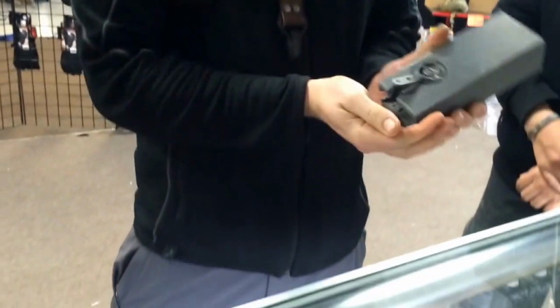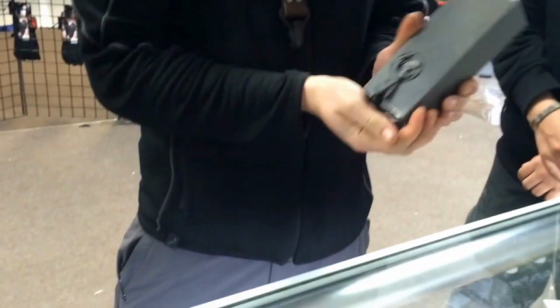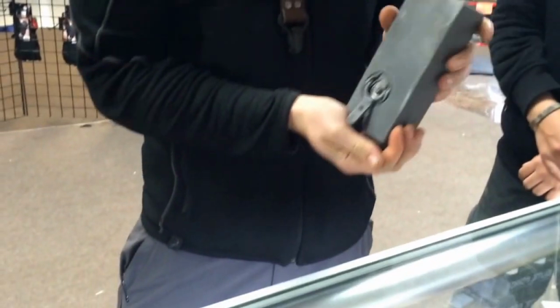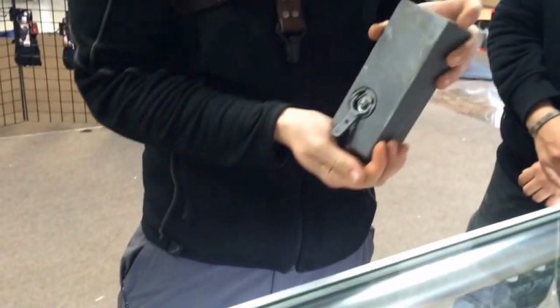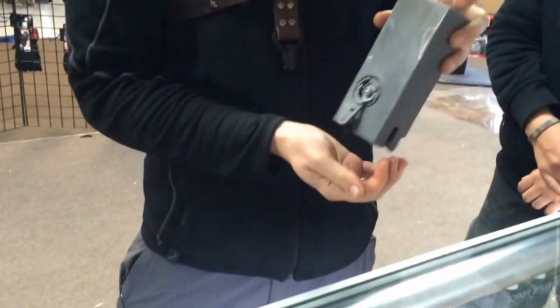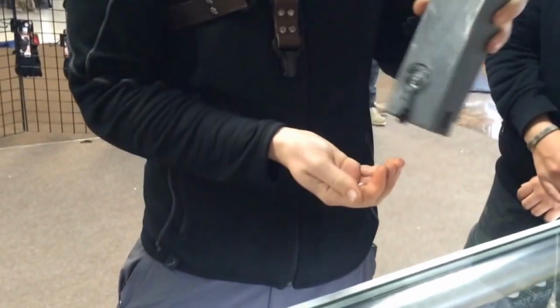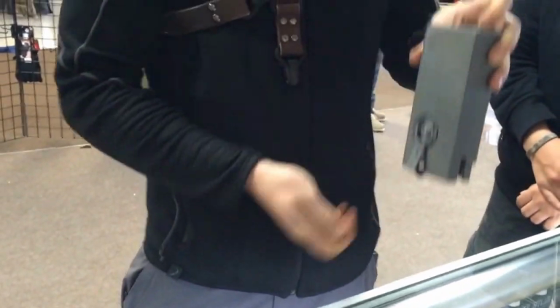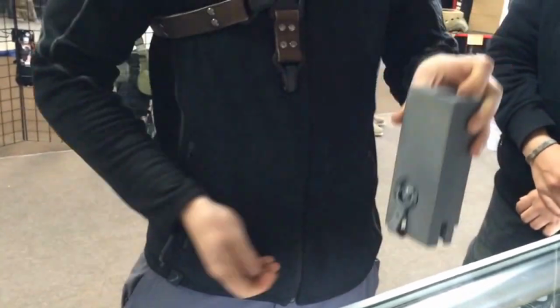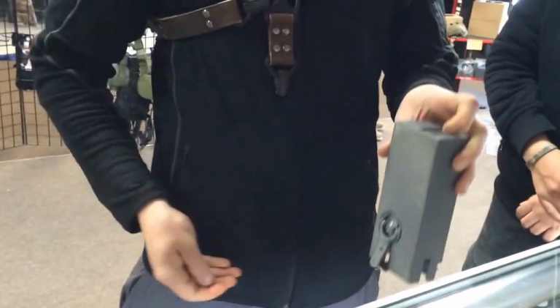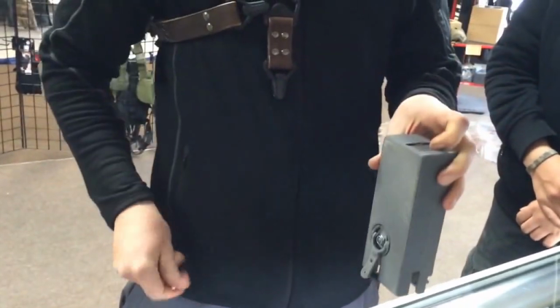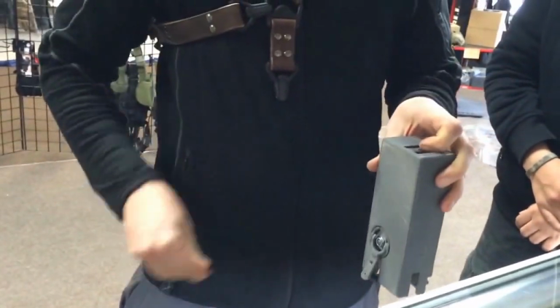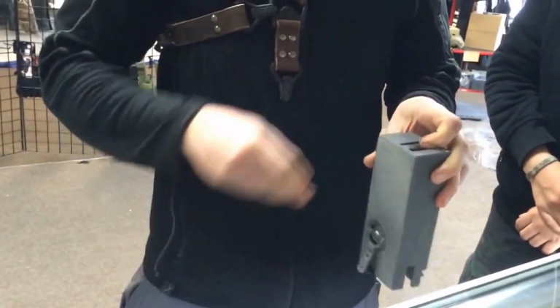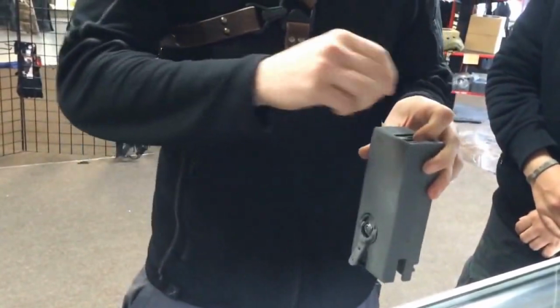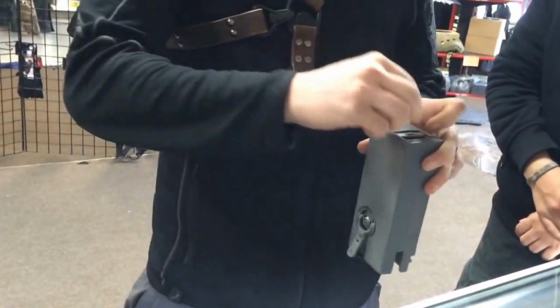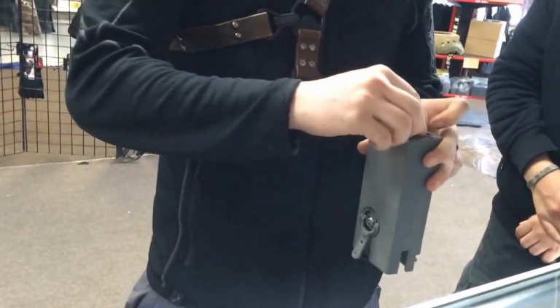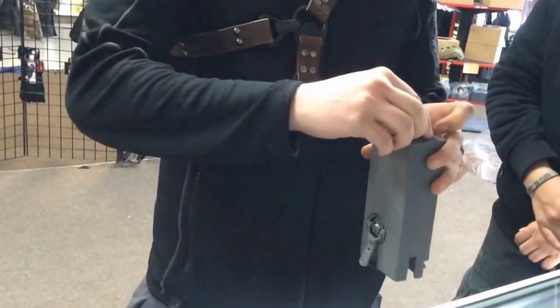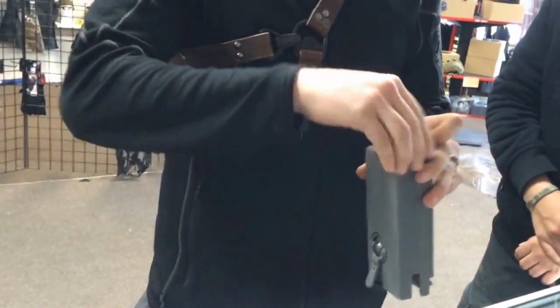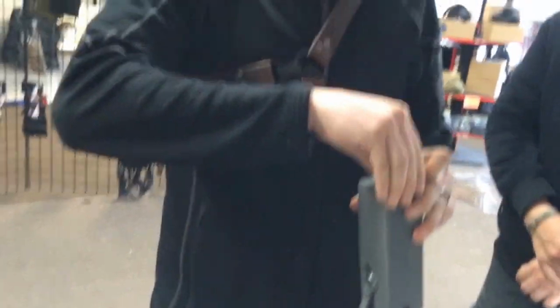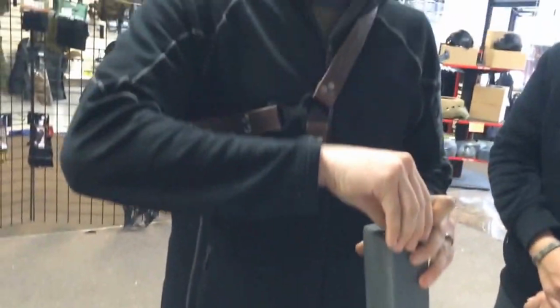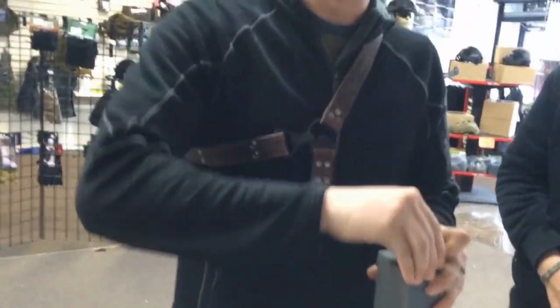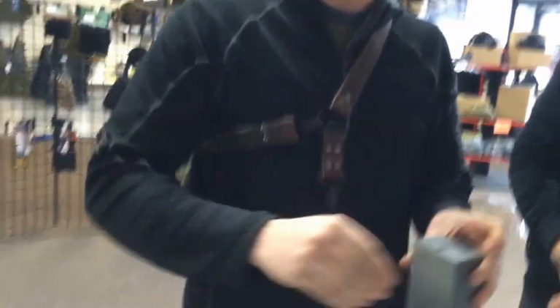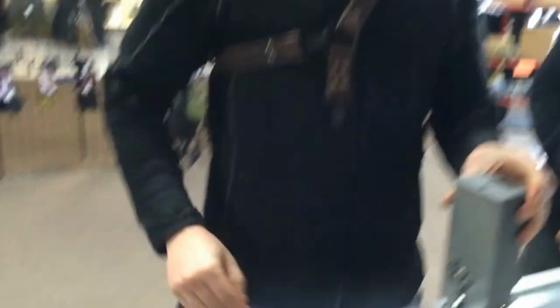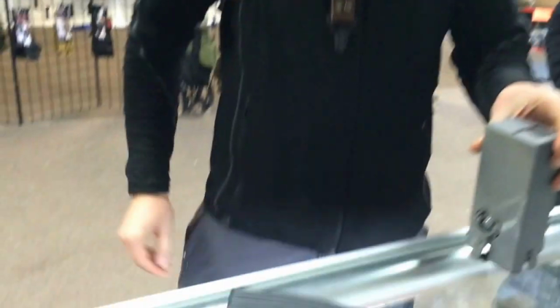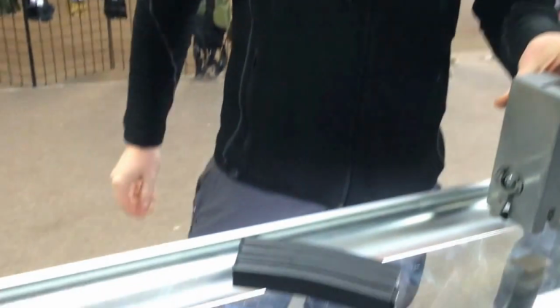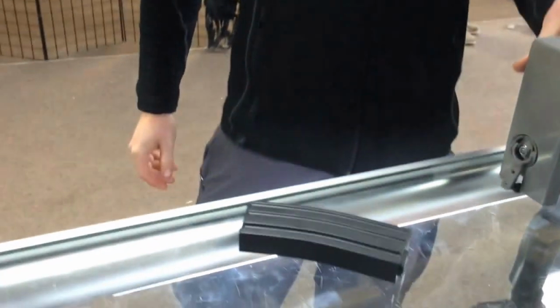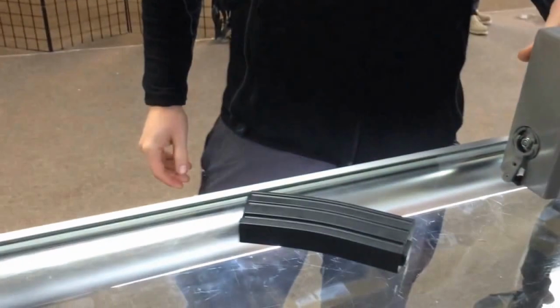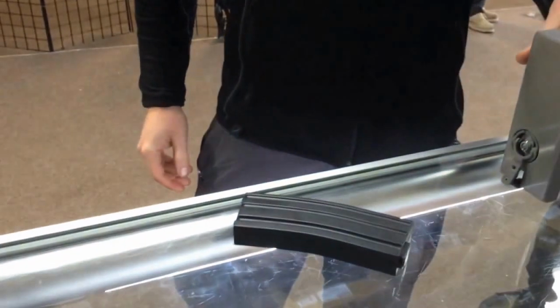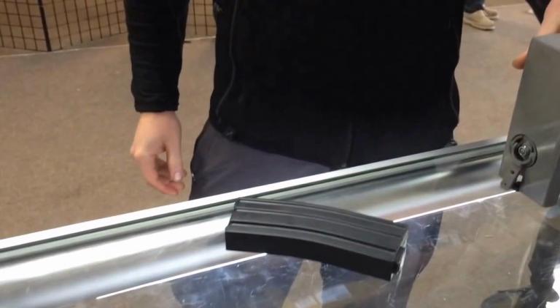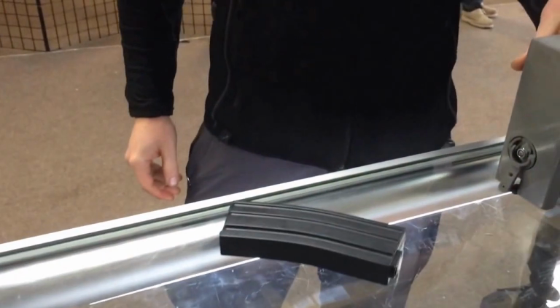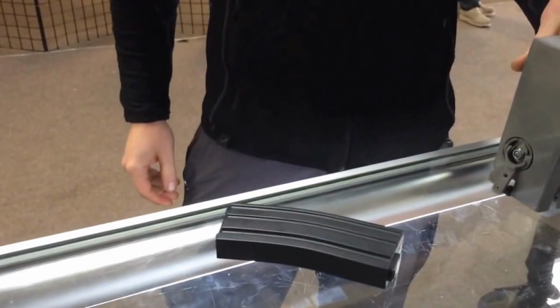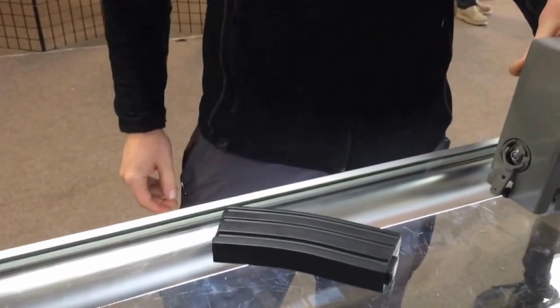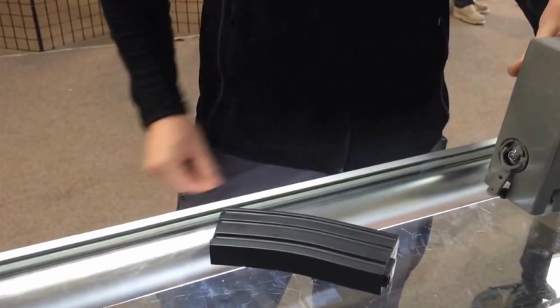A 140 round magazine you can load in 4 to 5 seconds. You can do 10 of them in a minute and 10 seconds.